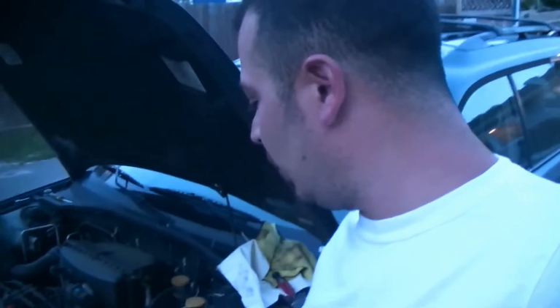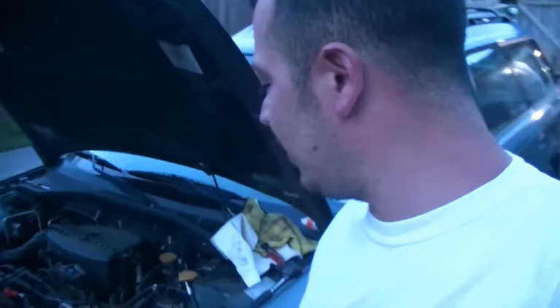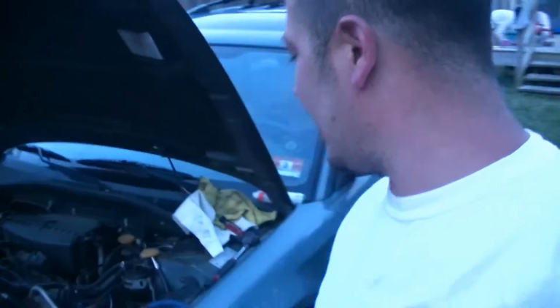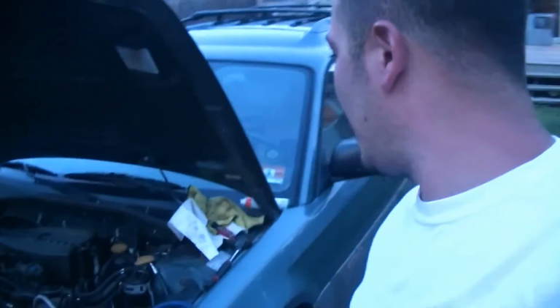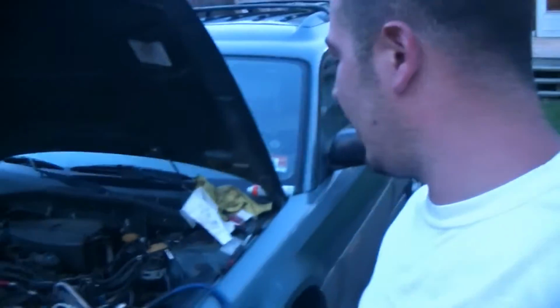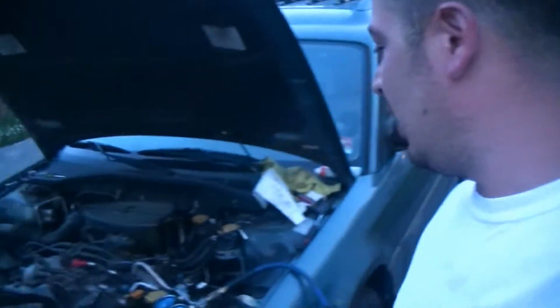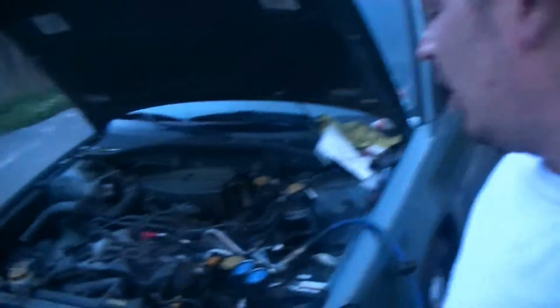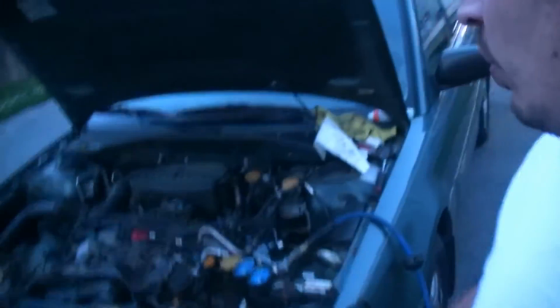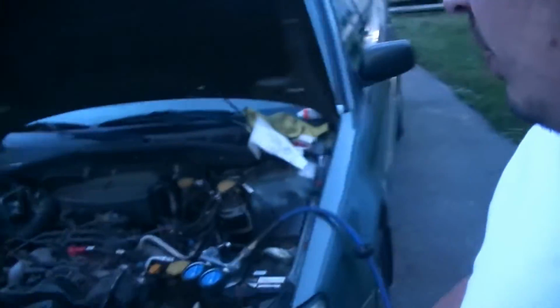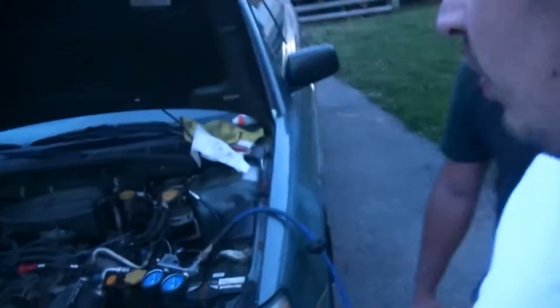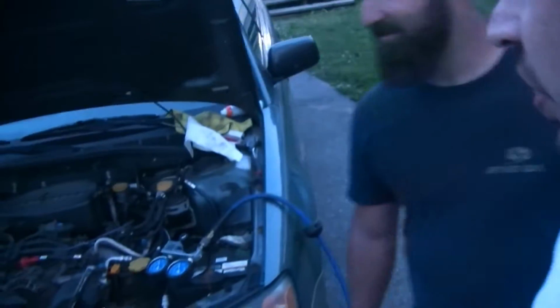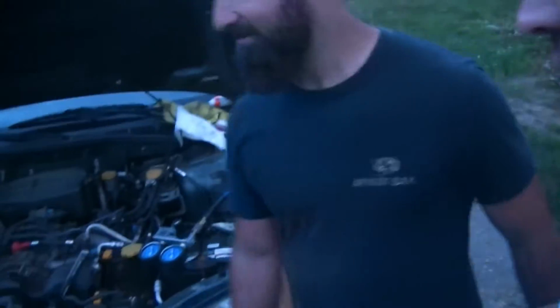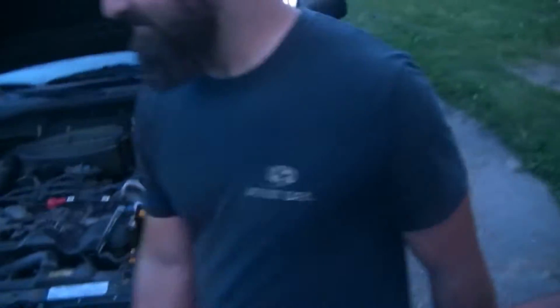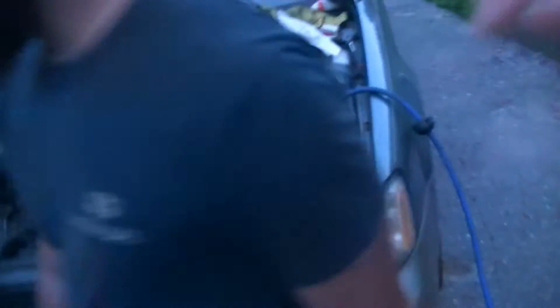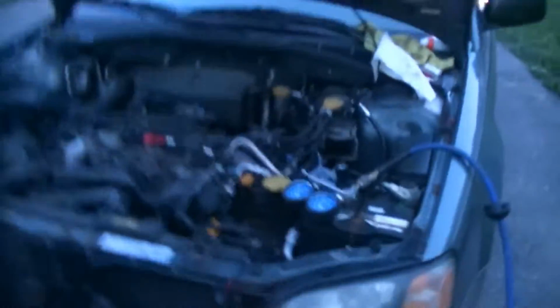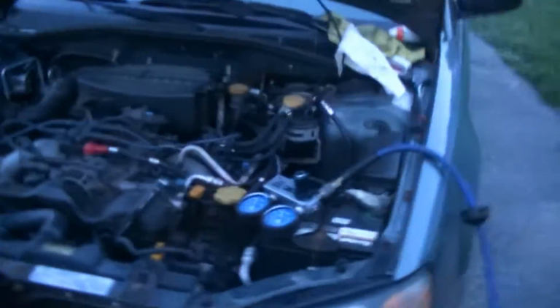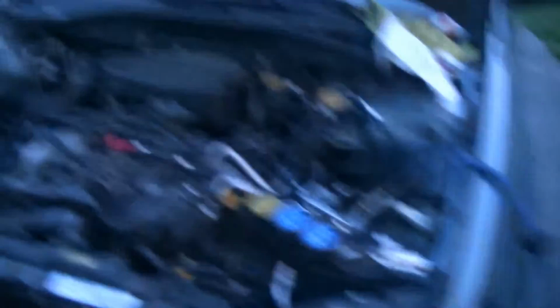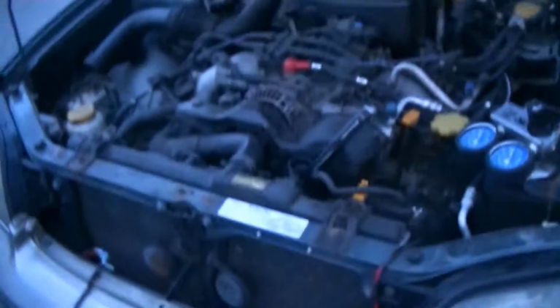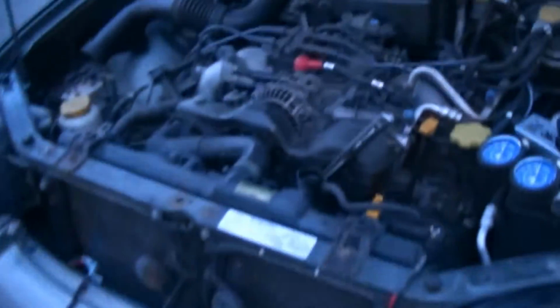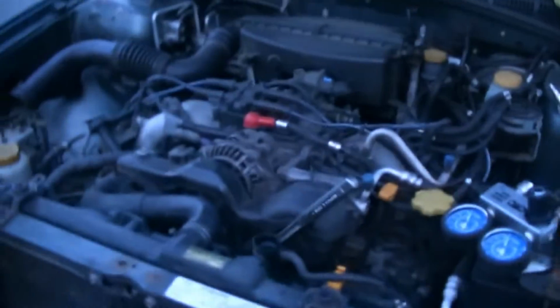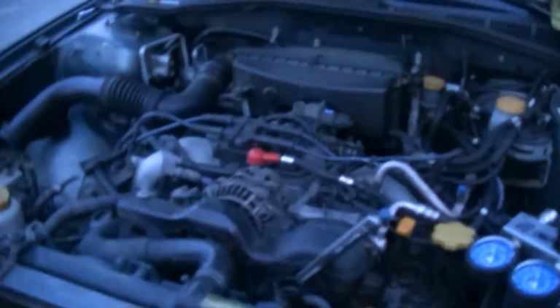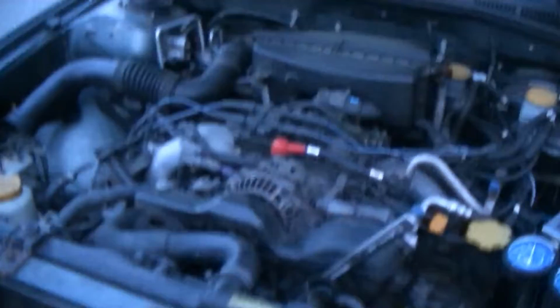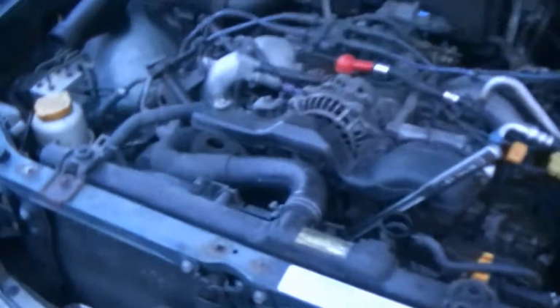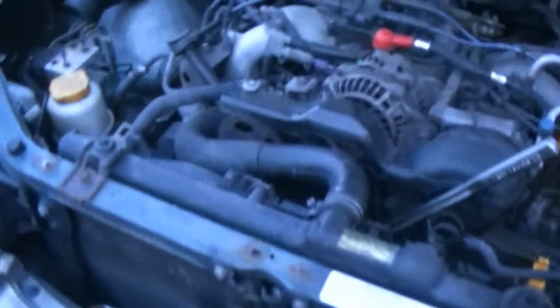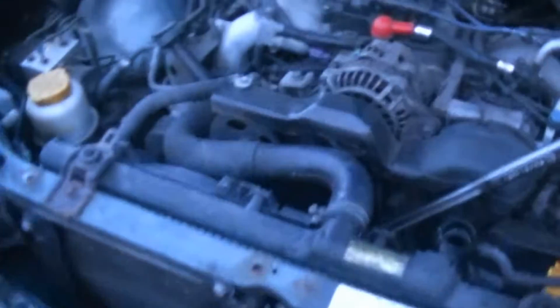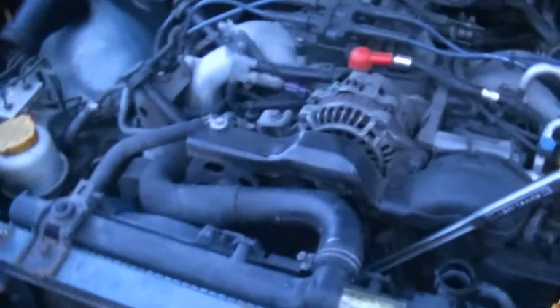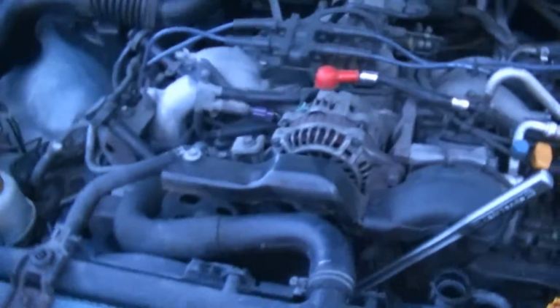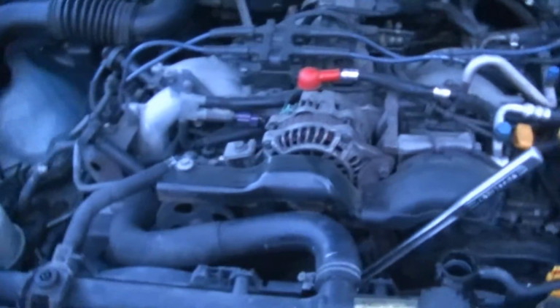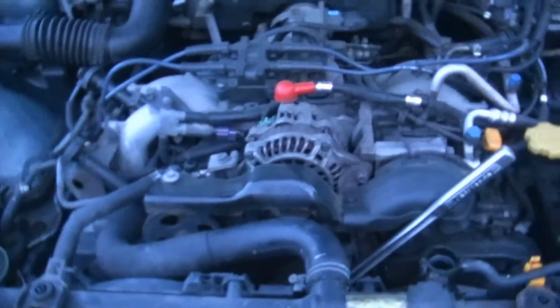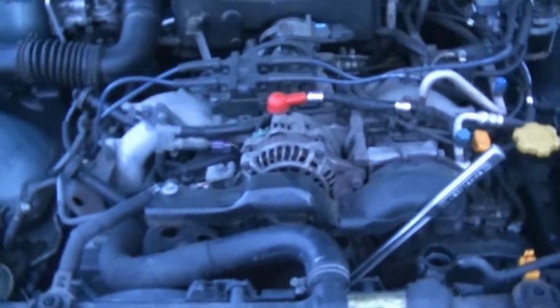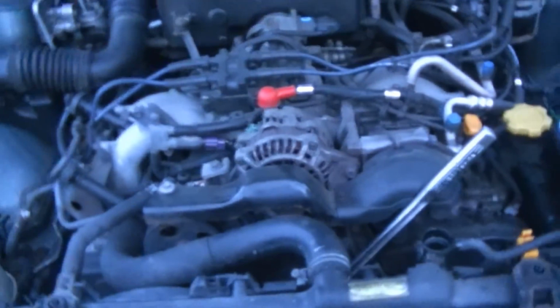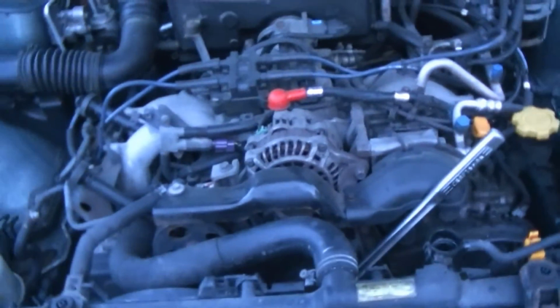What is this — an Outback? Outback, 2002. With the EJ25, I believe it is — 2.5 liter boxer engine.